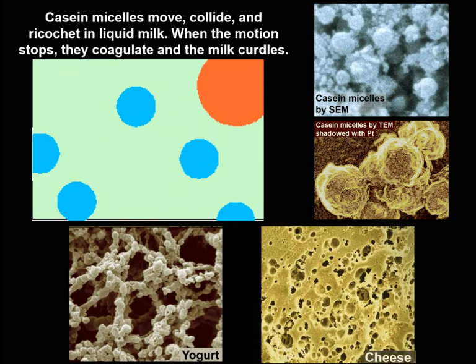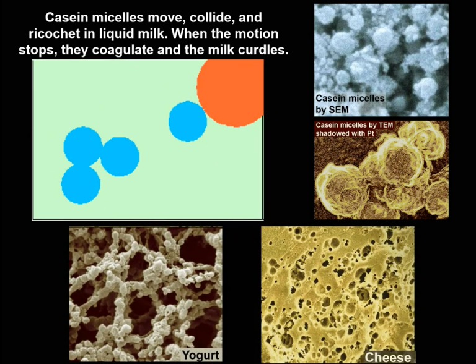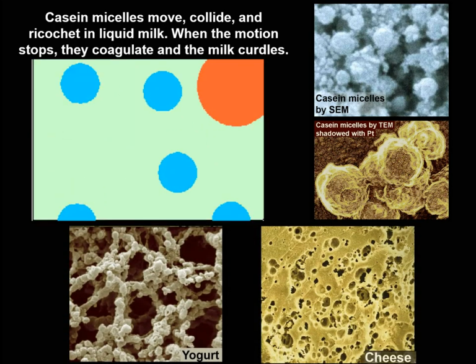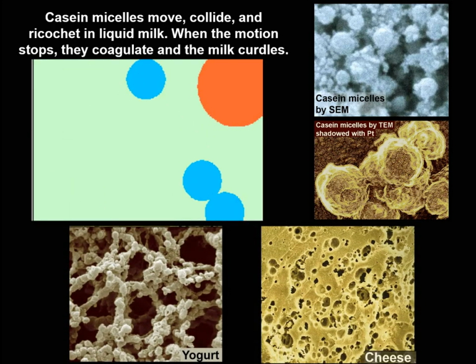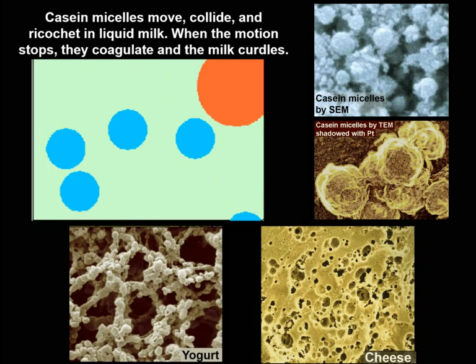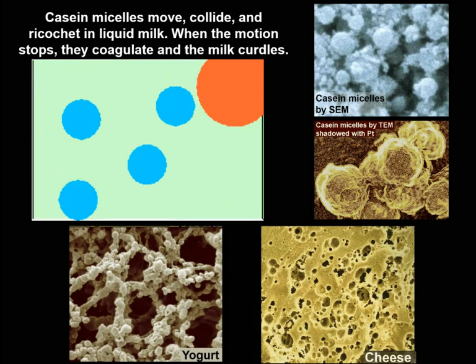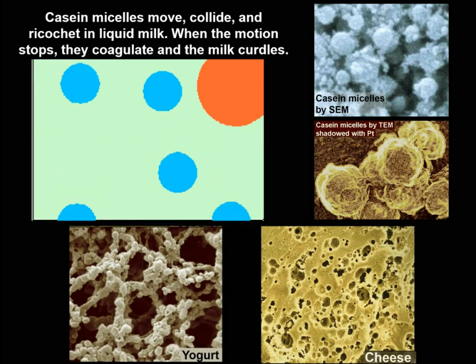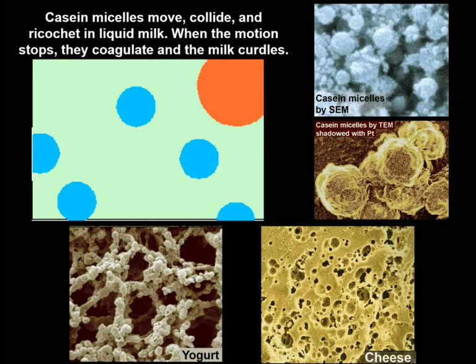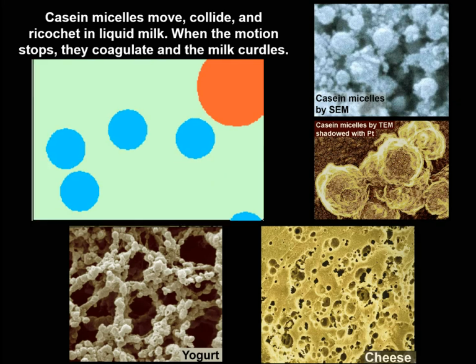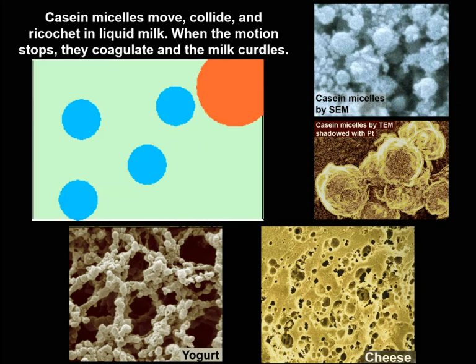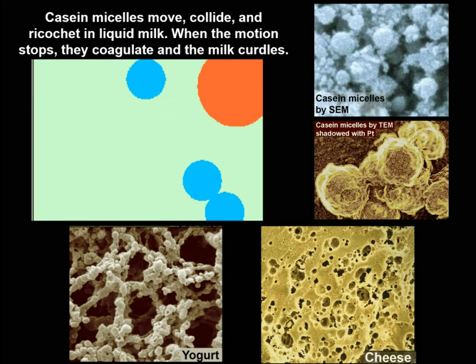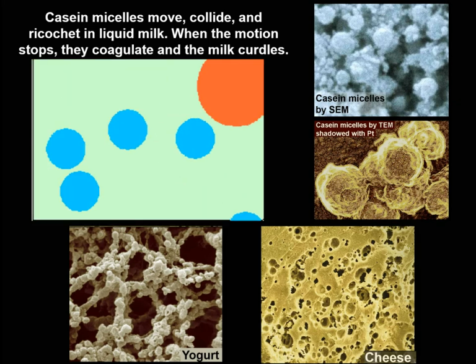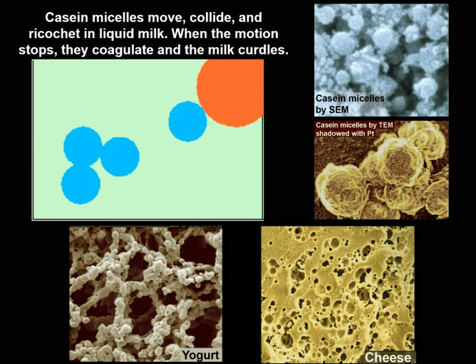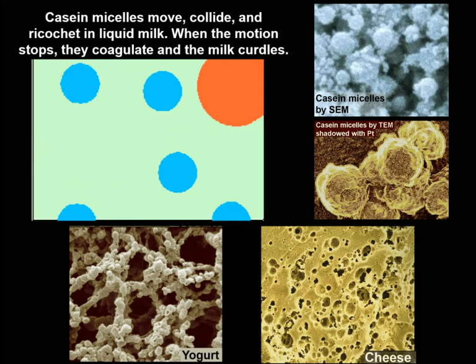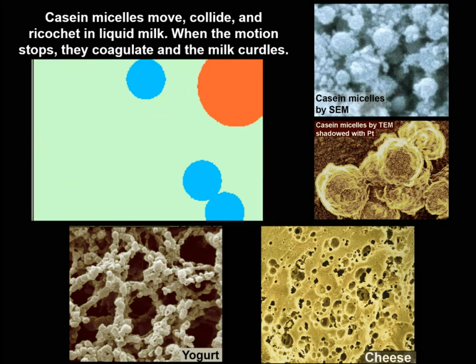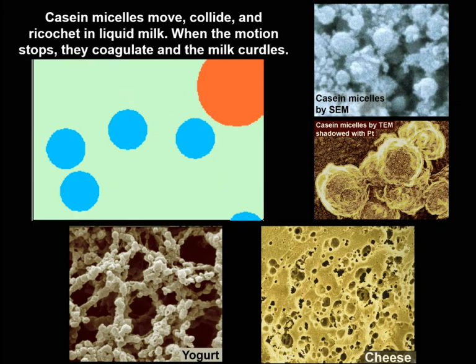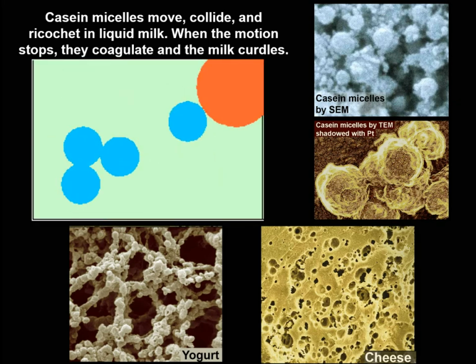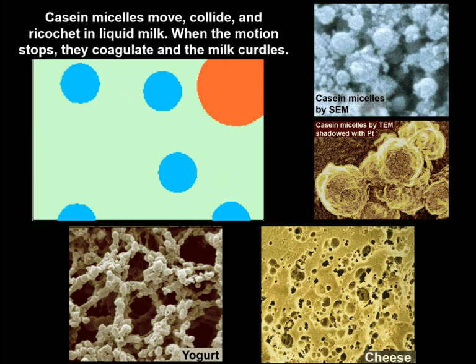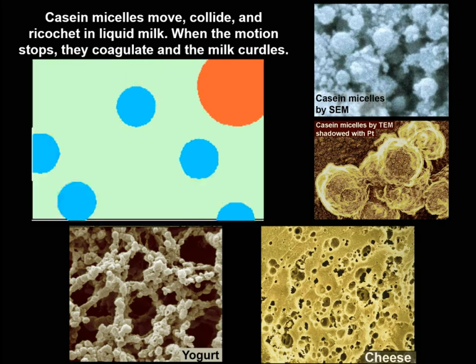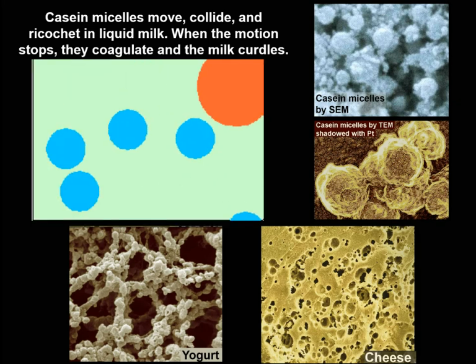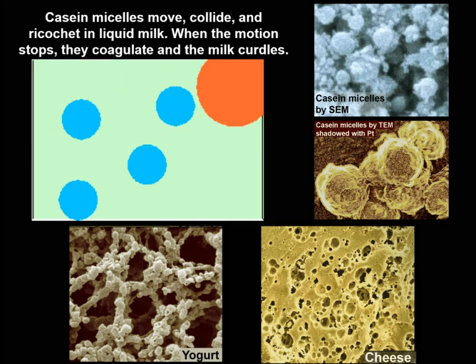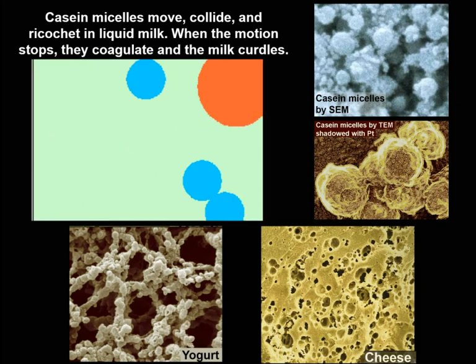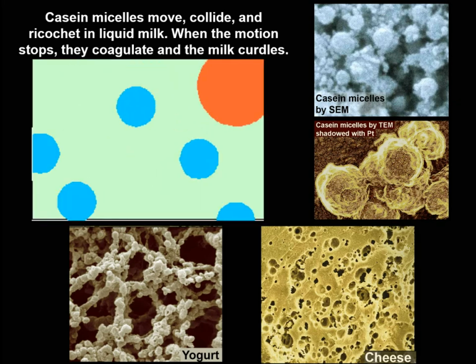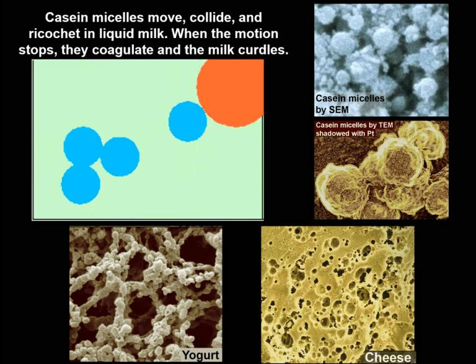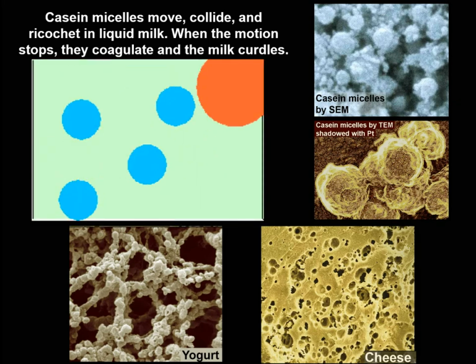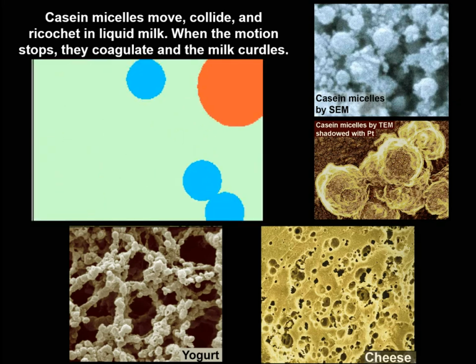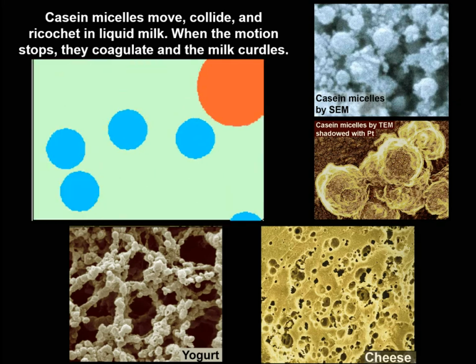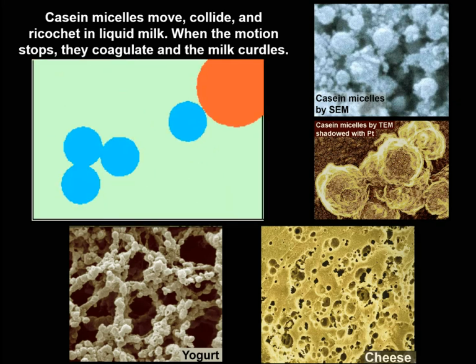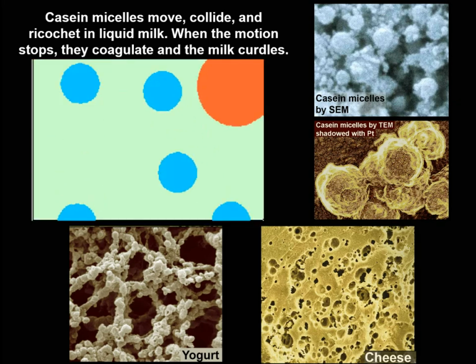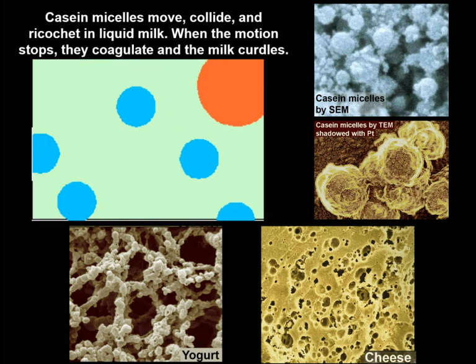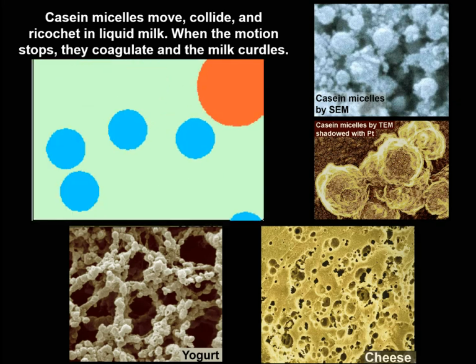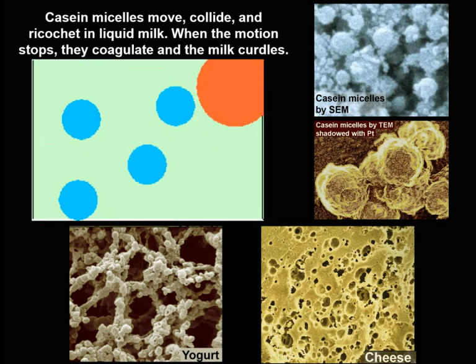Curdling is also one of the first steps in digesting milk when we drink it.